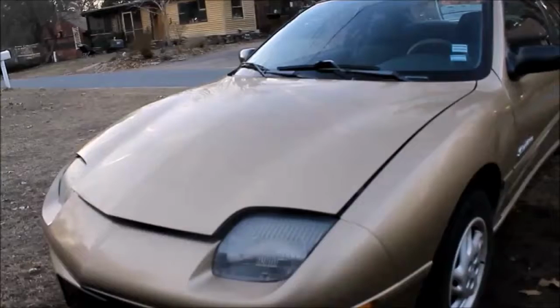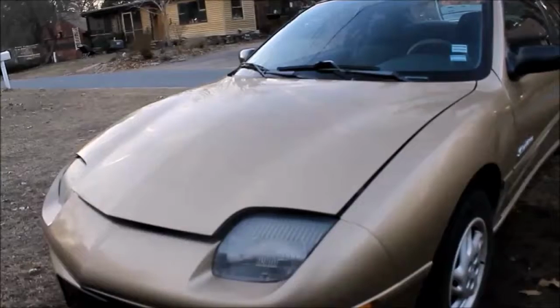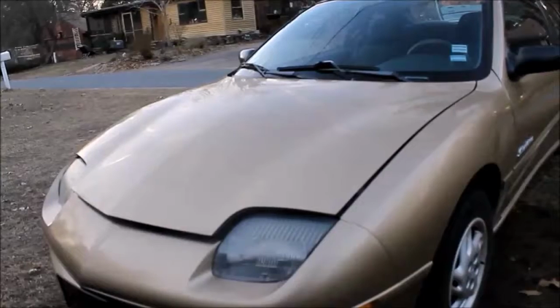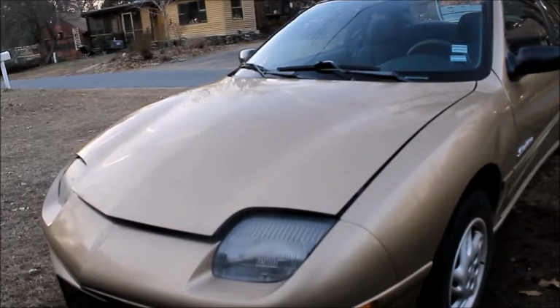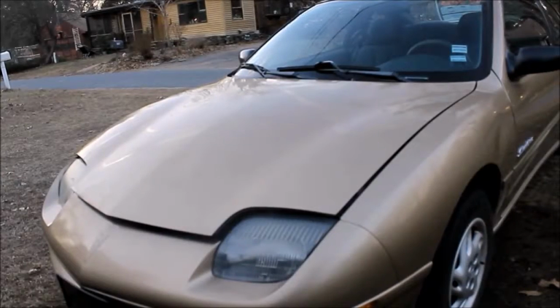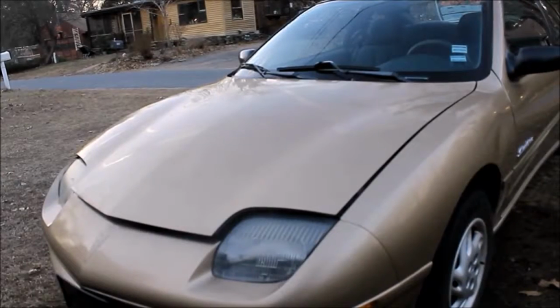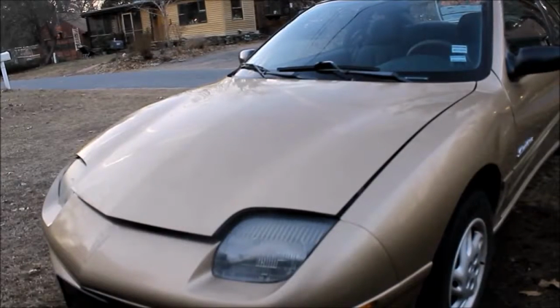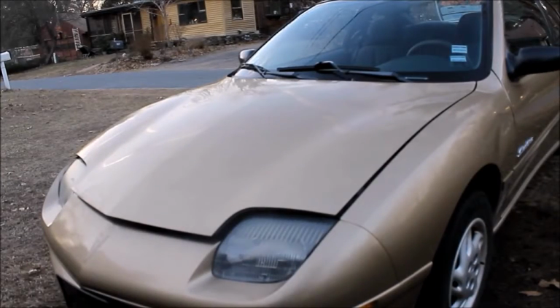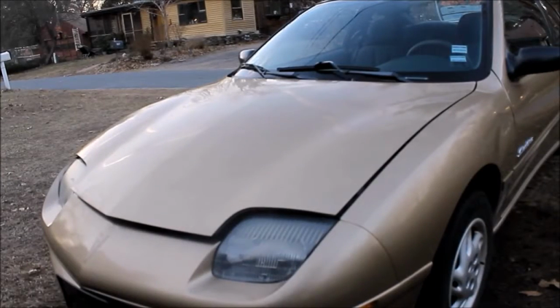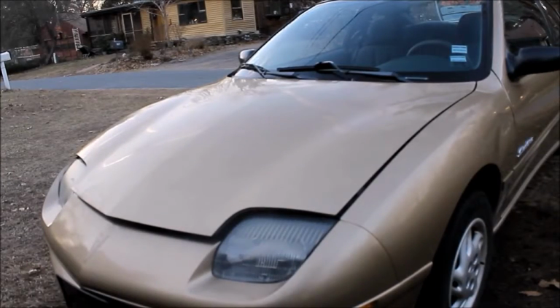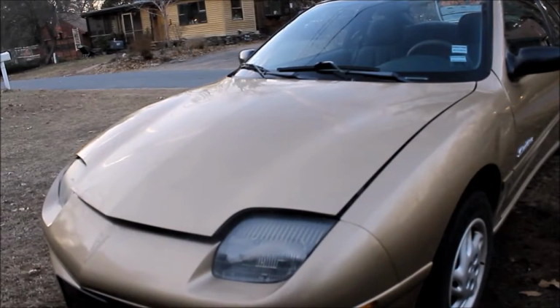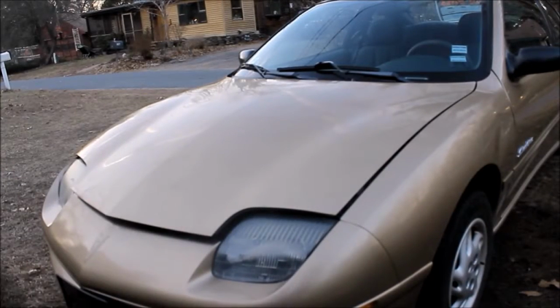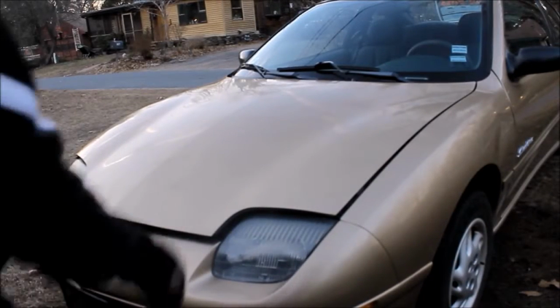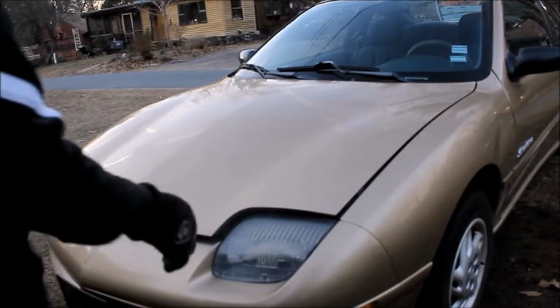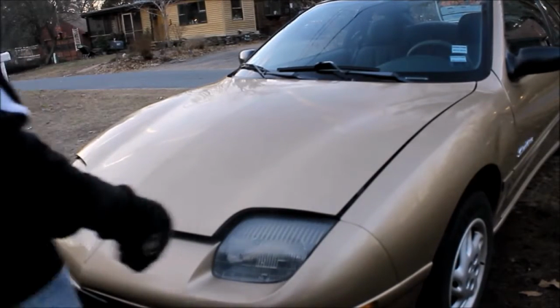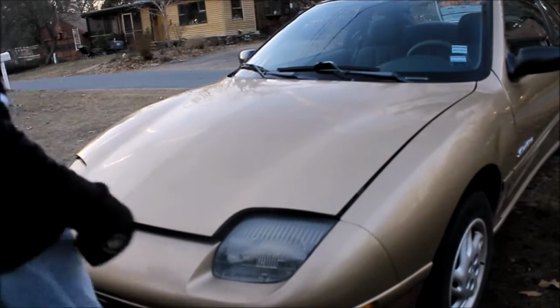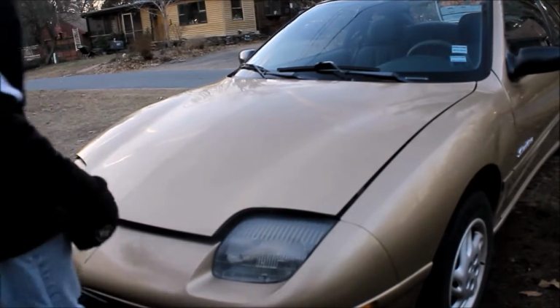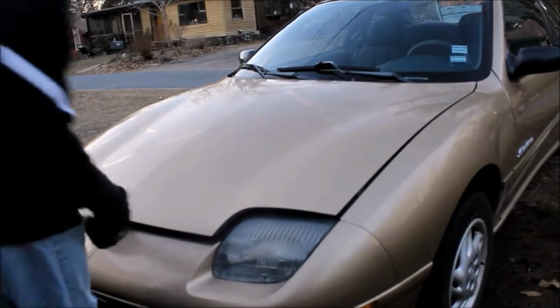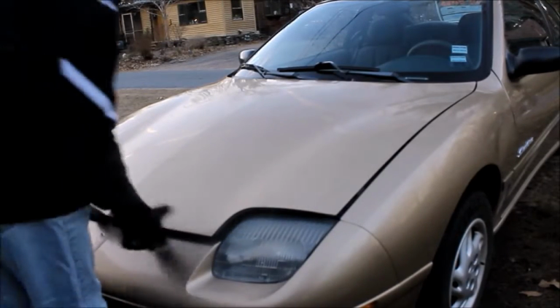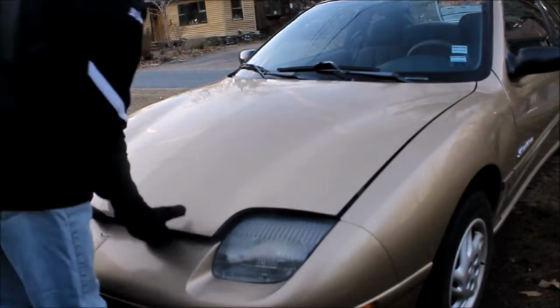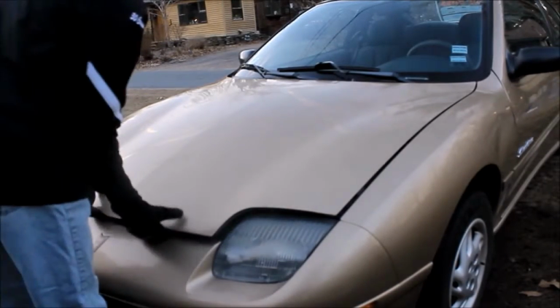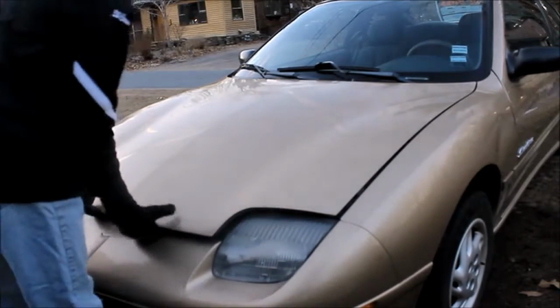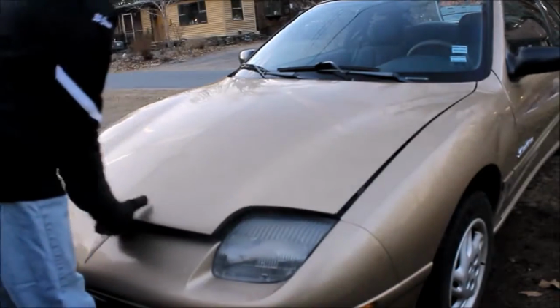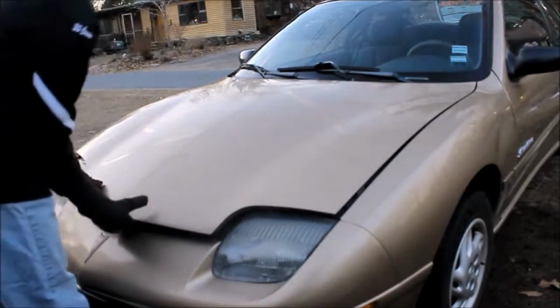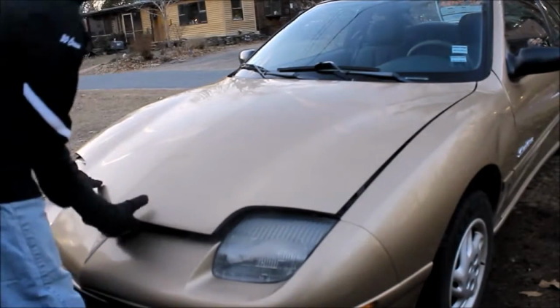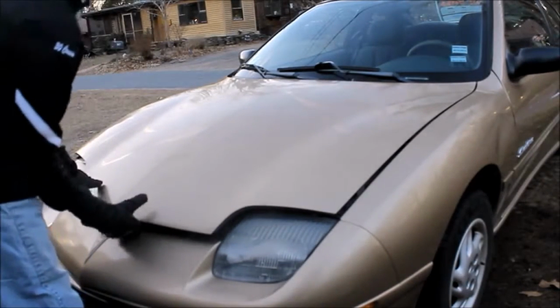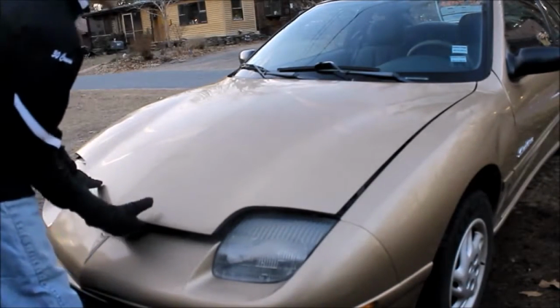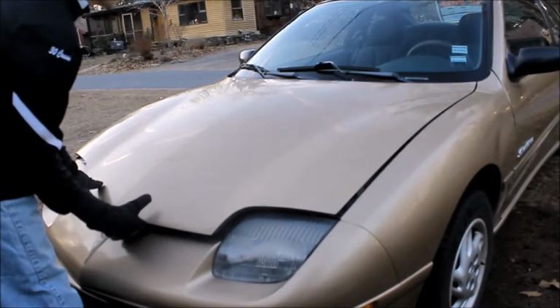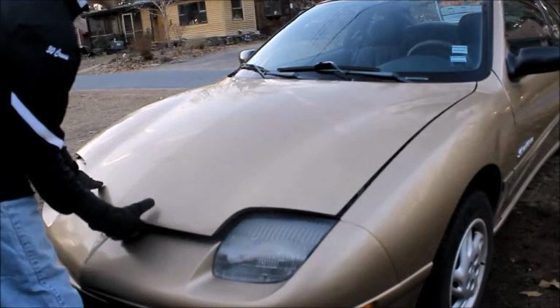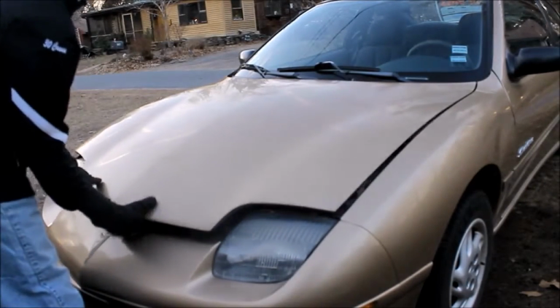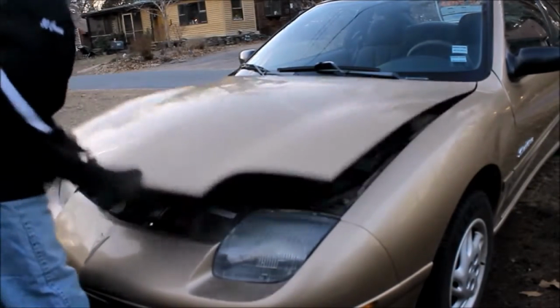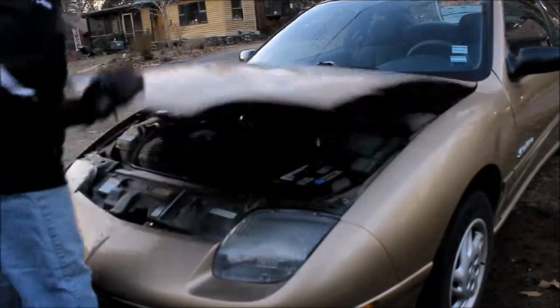Hey there guys, what's up? Today's video is going to be about how to change the air filter on your car.